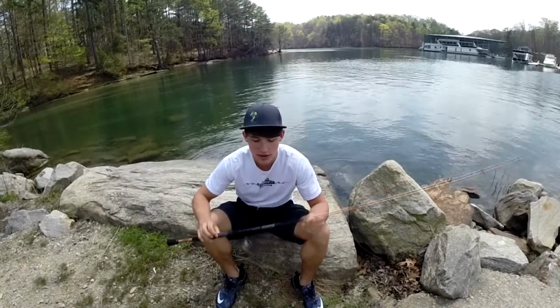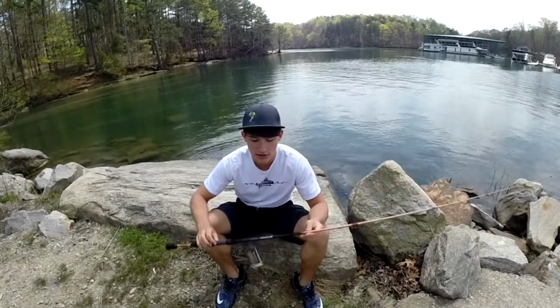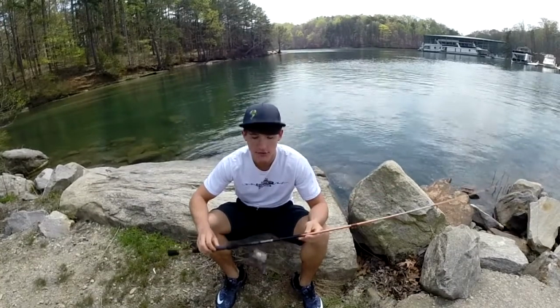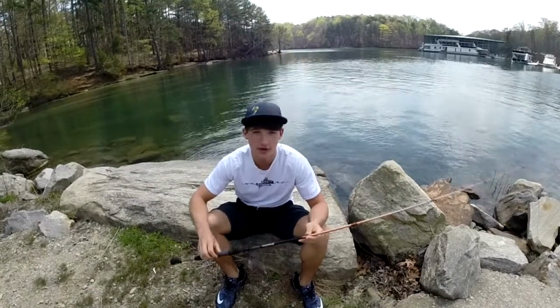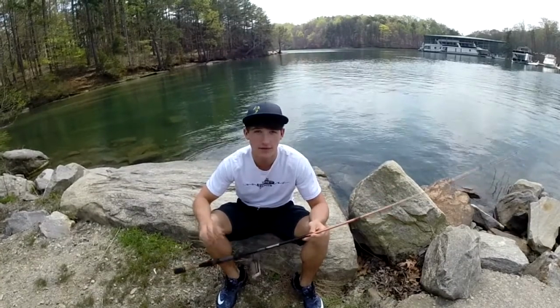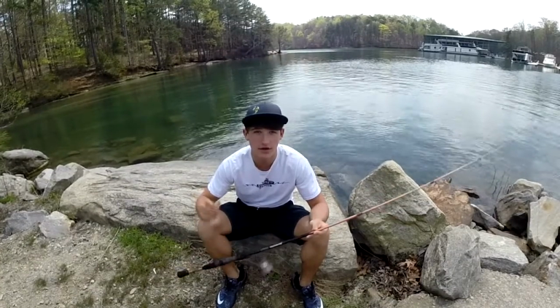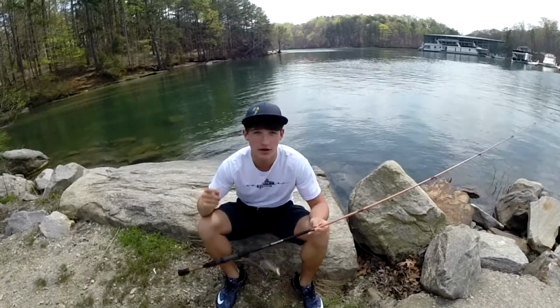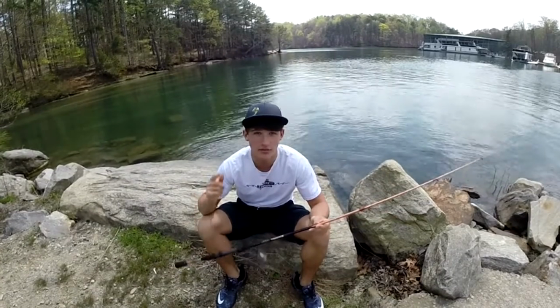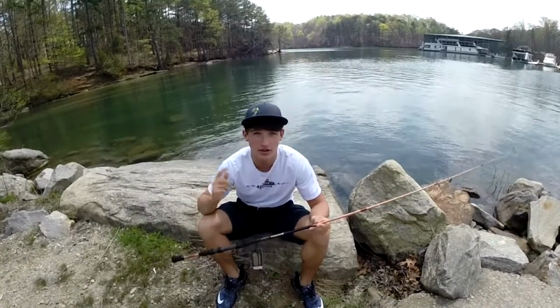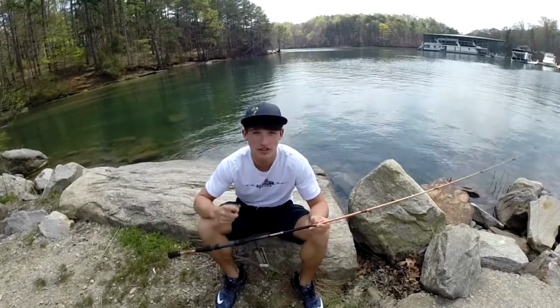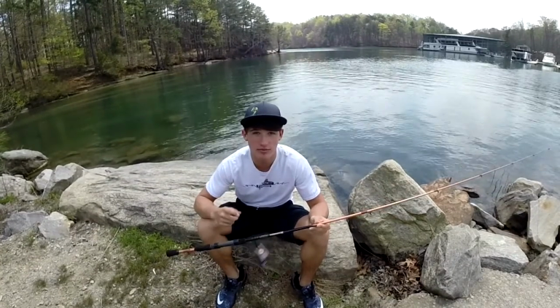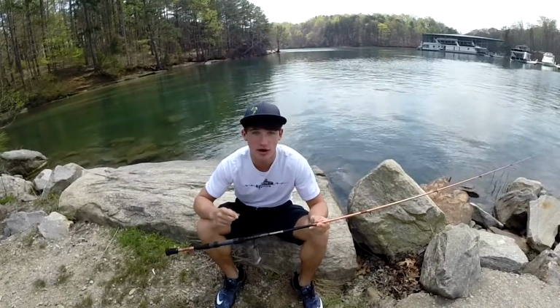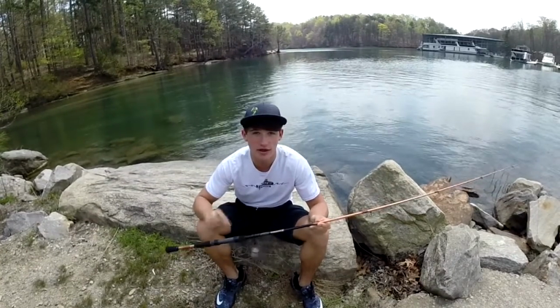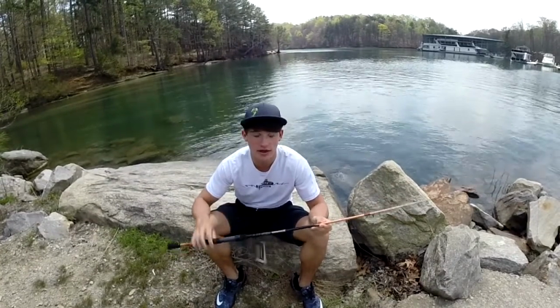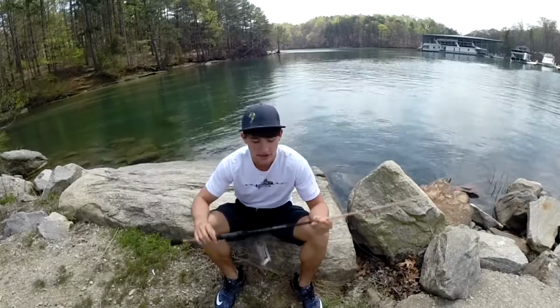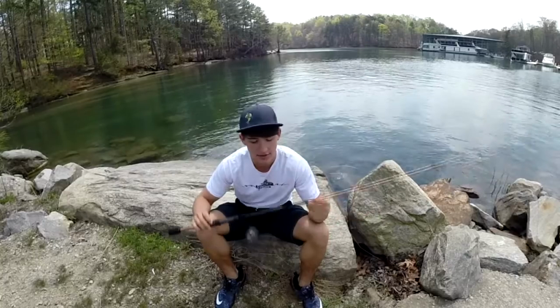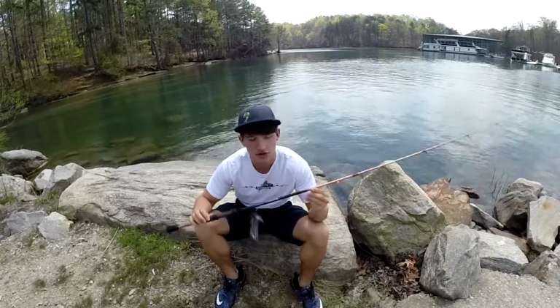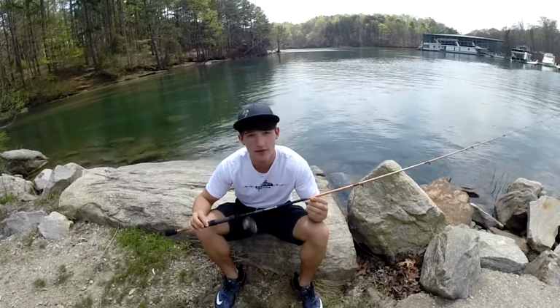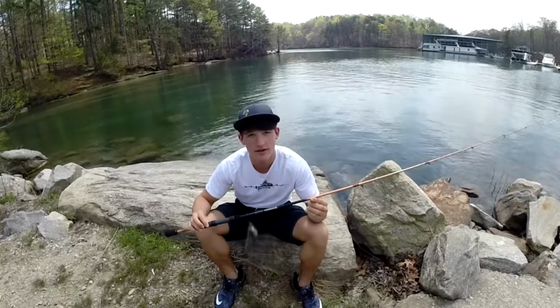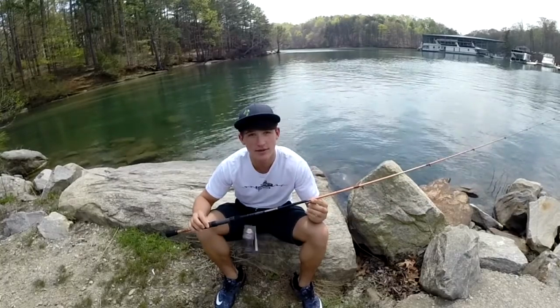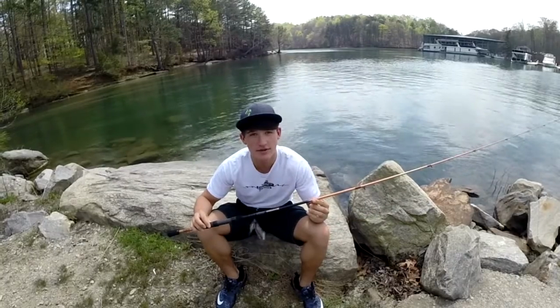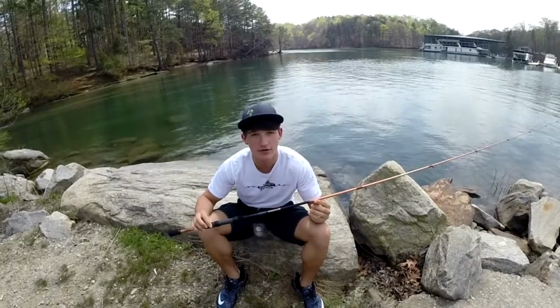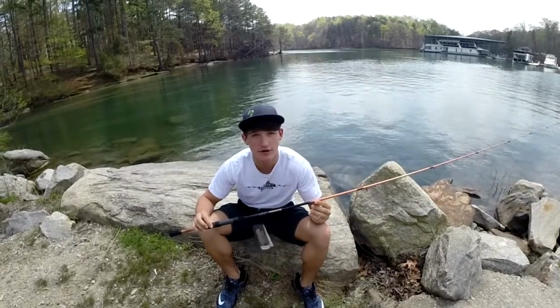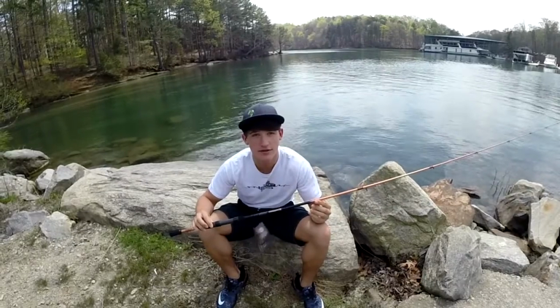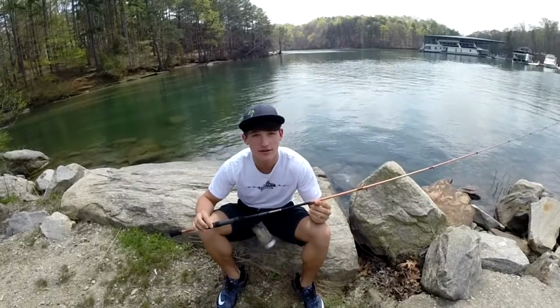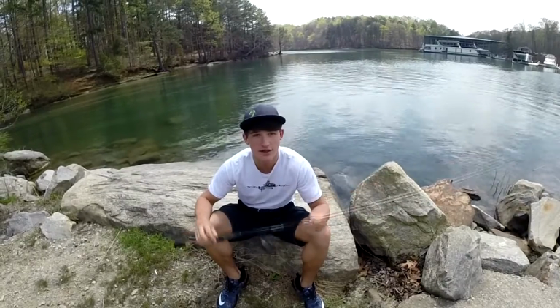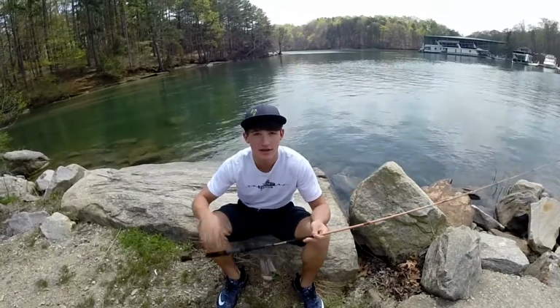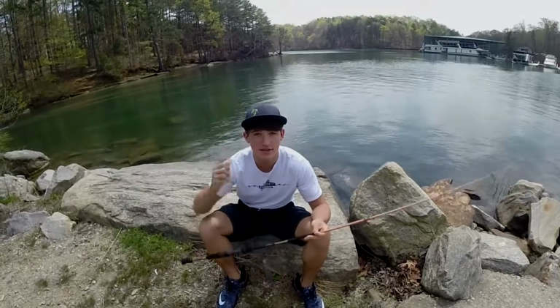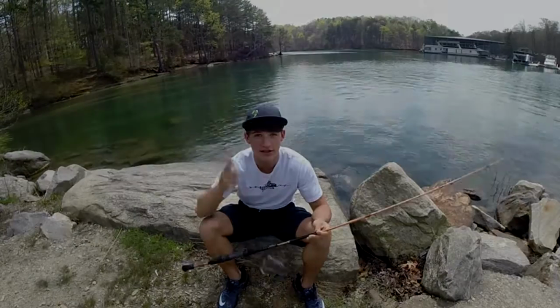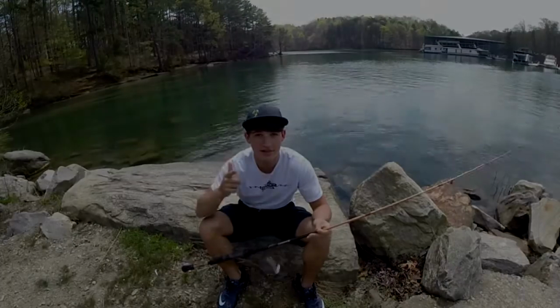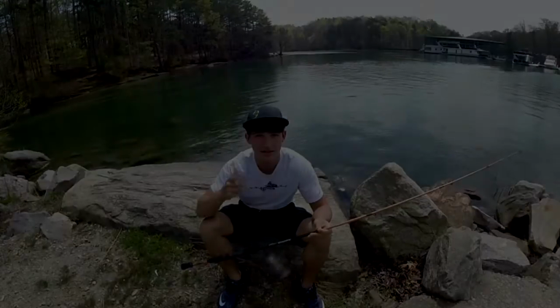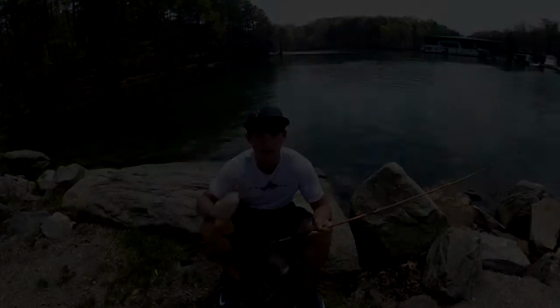So if you're looking for a good cheap rod, check out the Triumph X by St. Croix rods. See you guys next time.